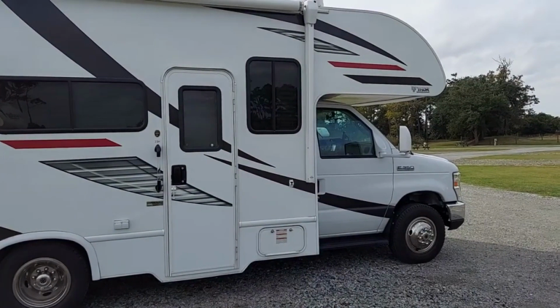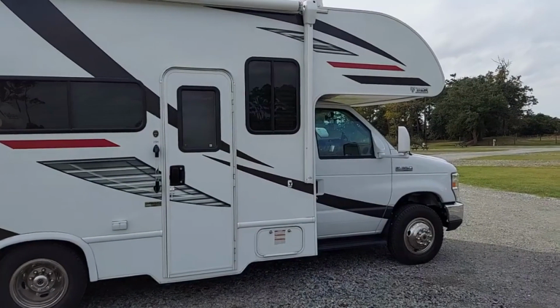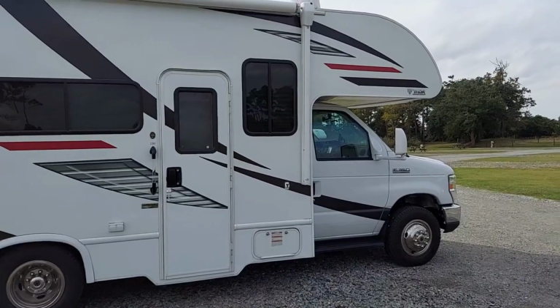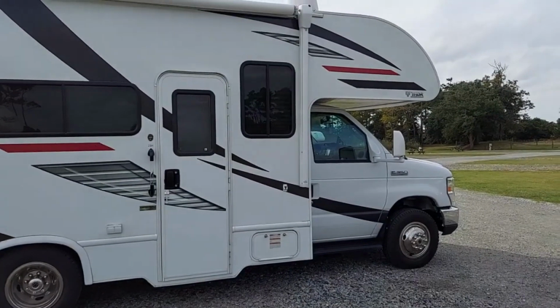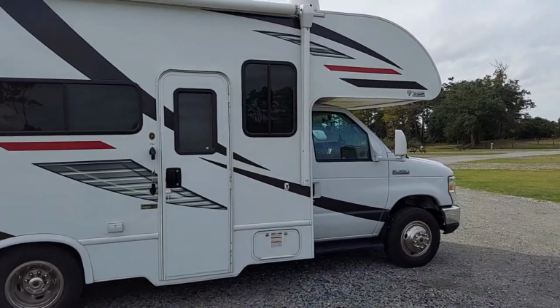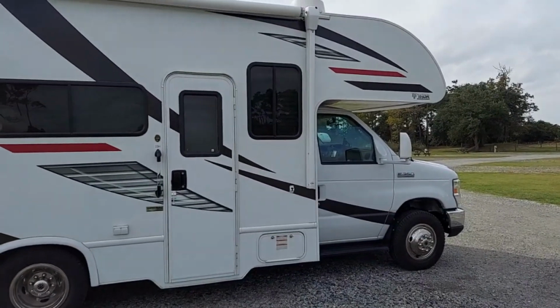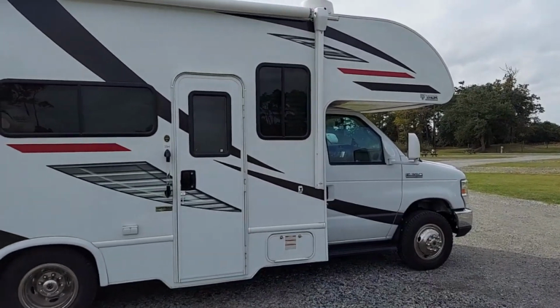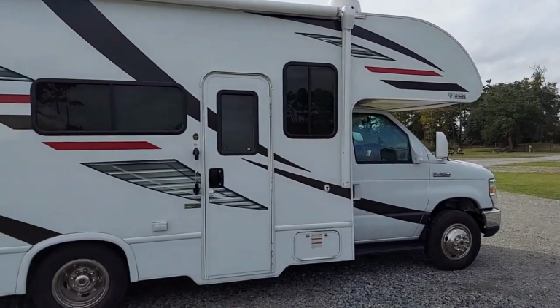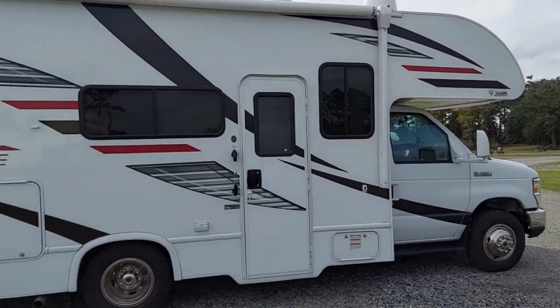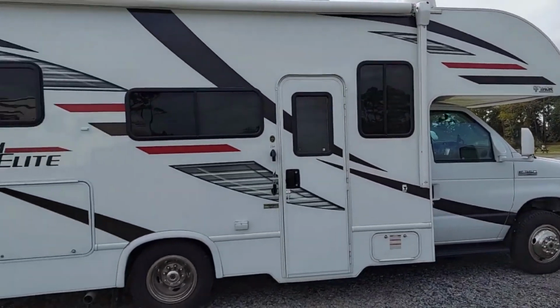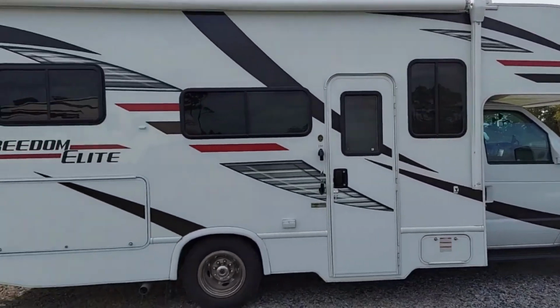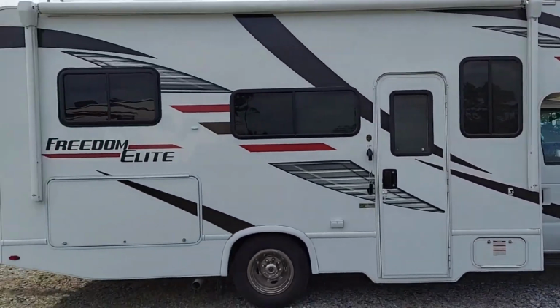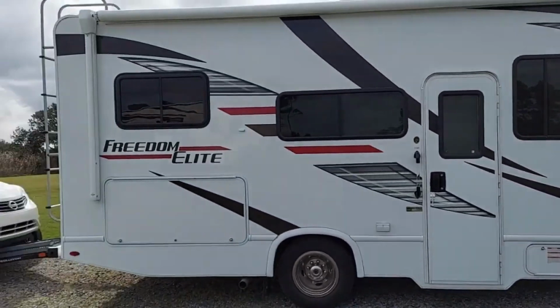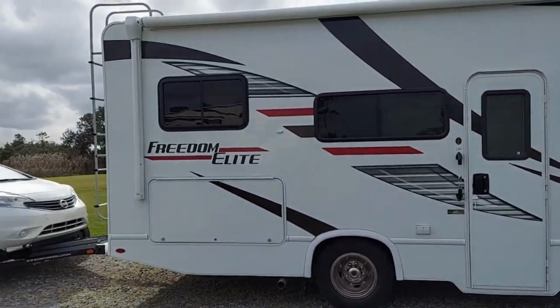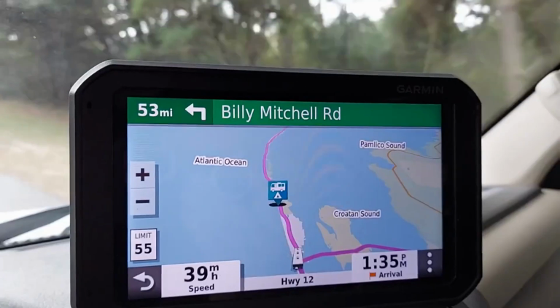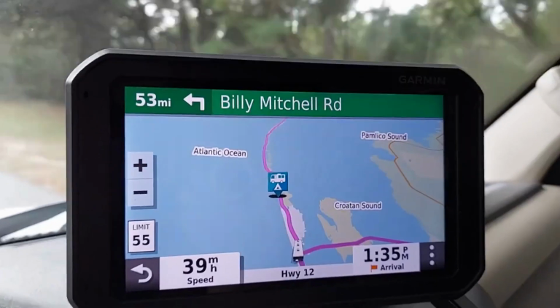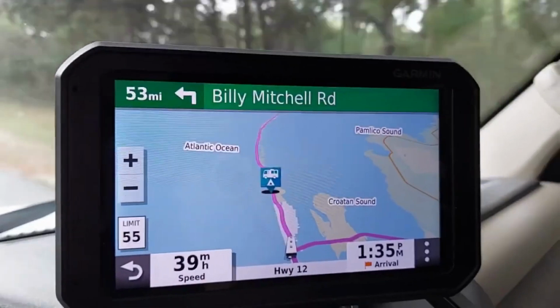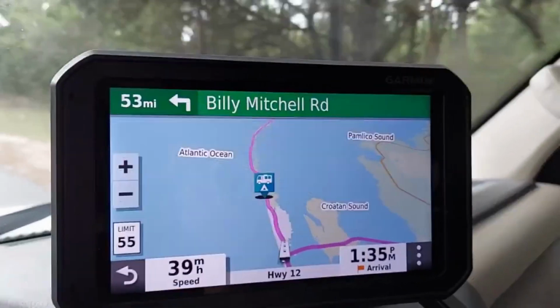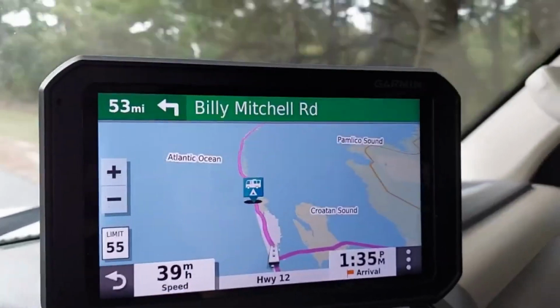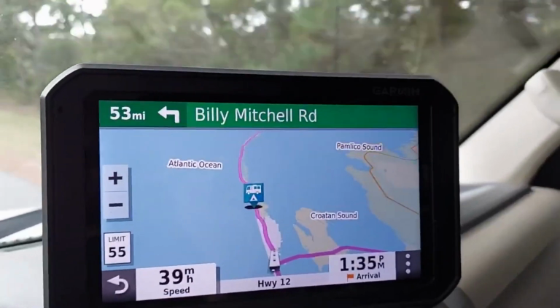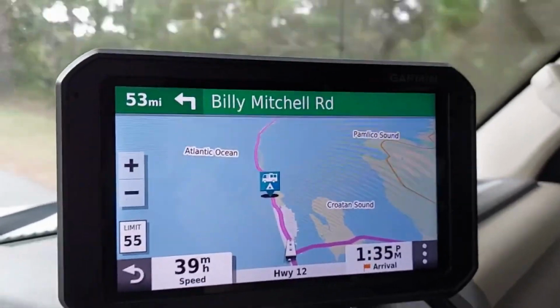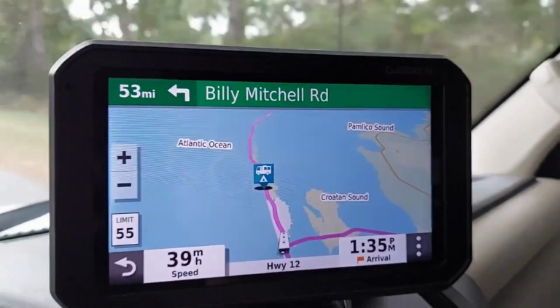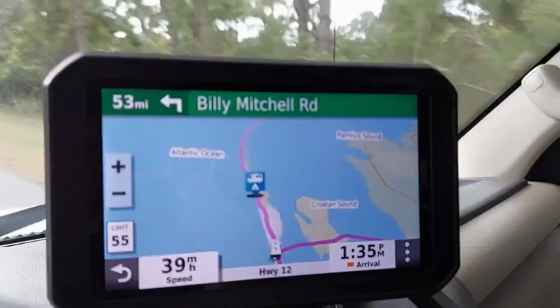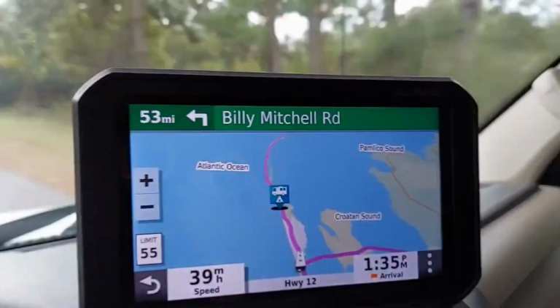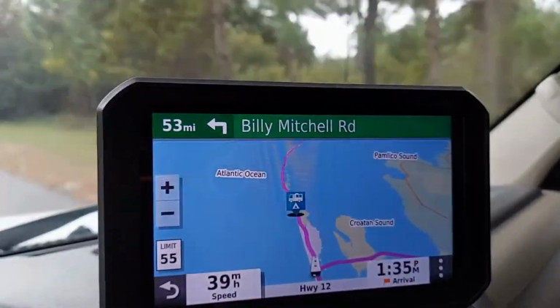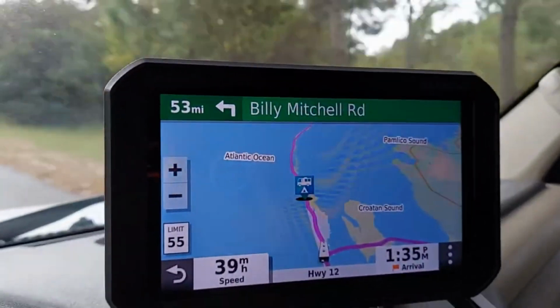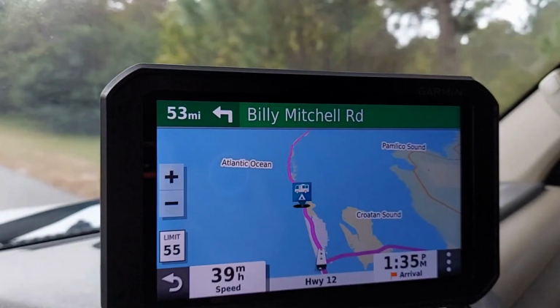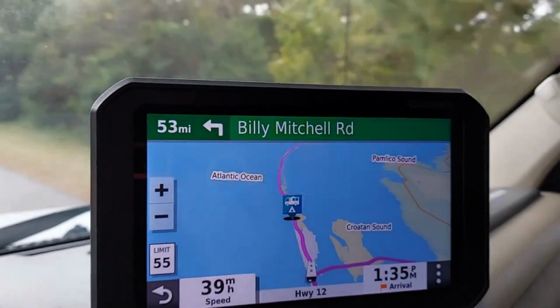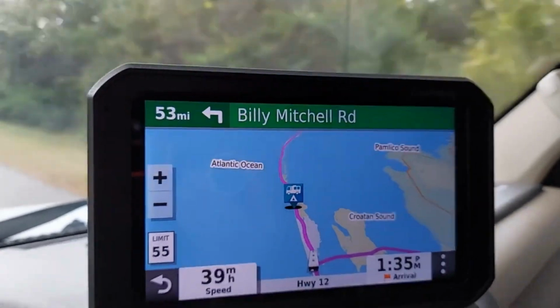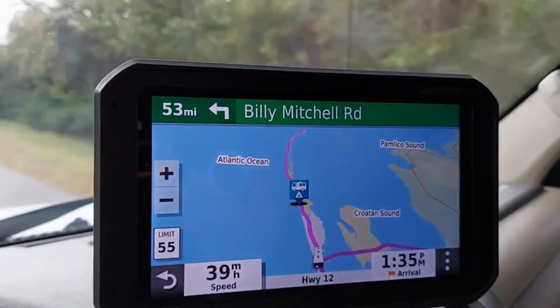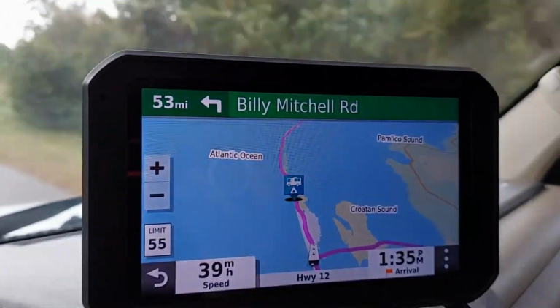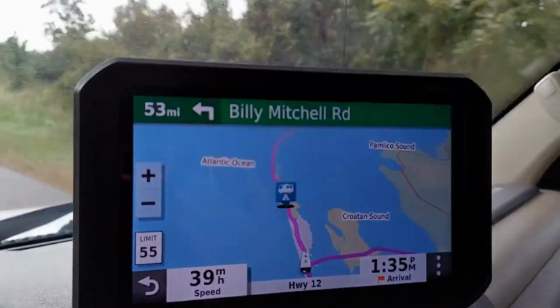We've got about an hour and a half ride to Frisco Woods. It looks like we just drive off the road right into the water!